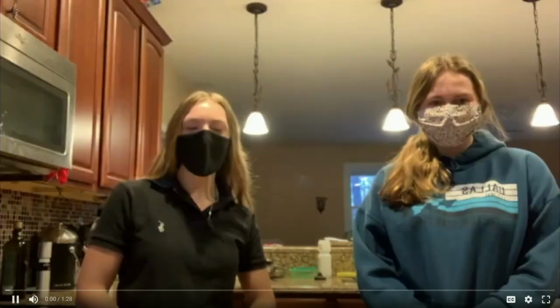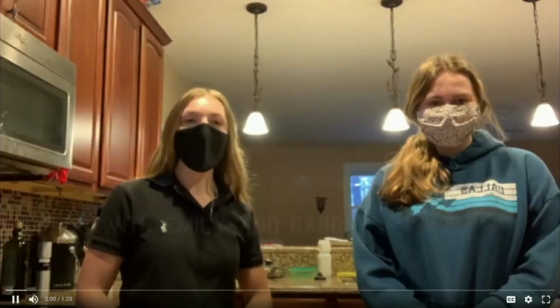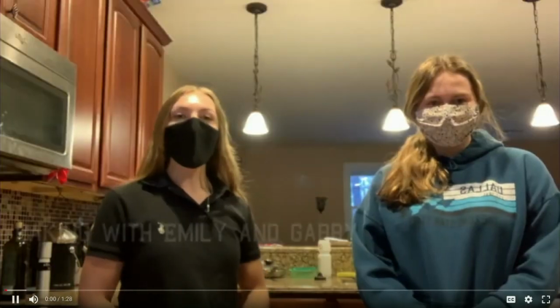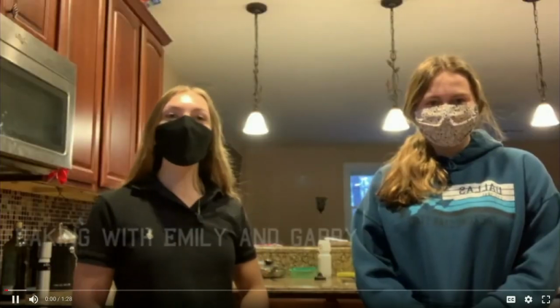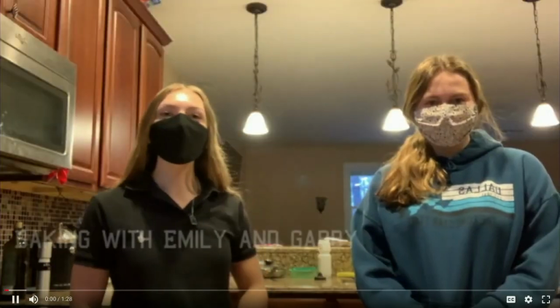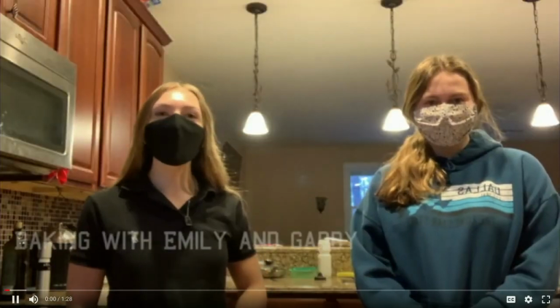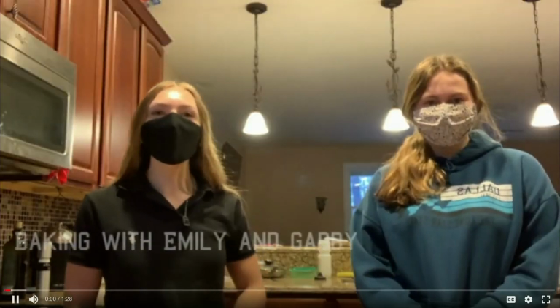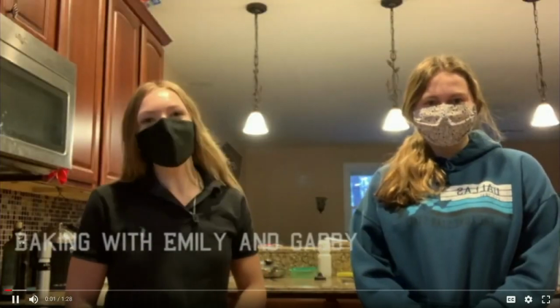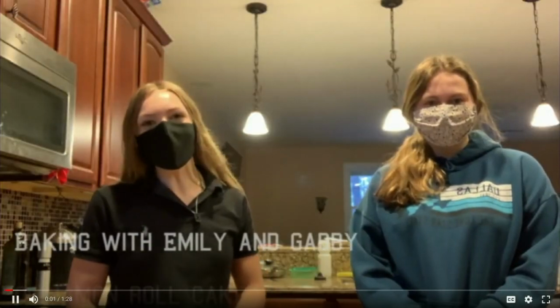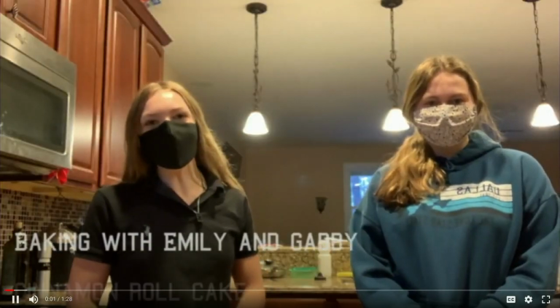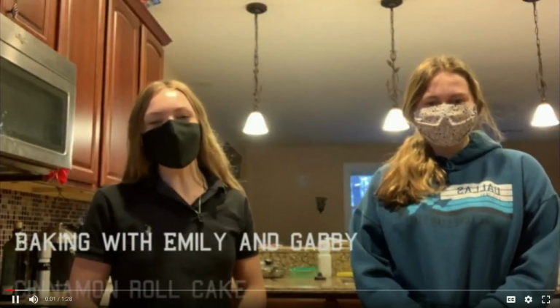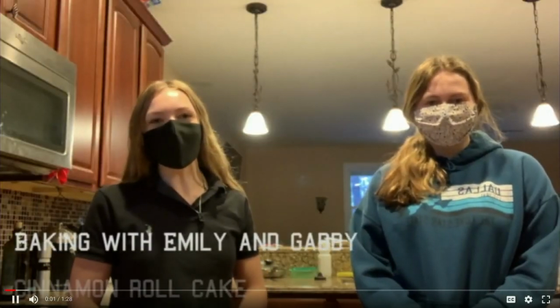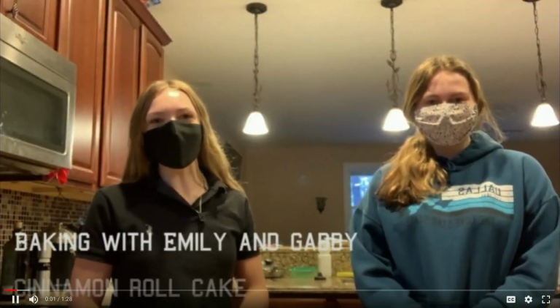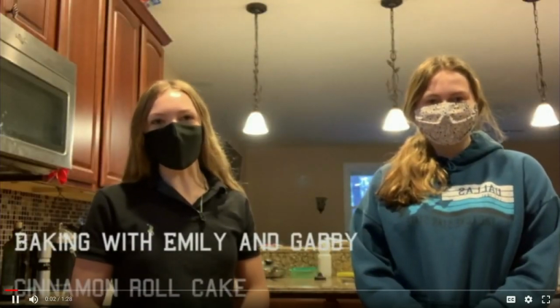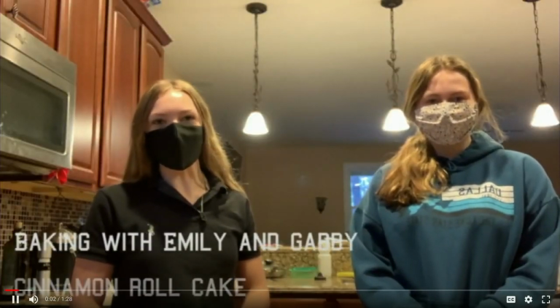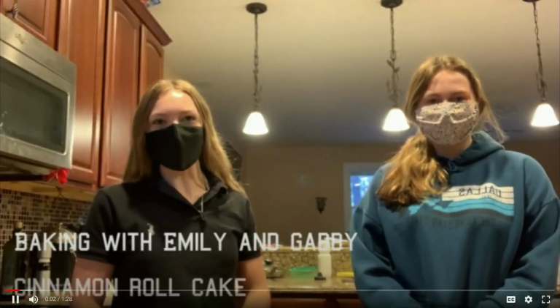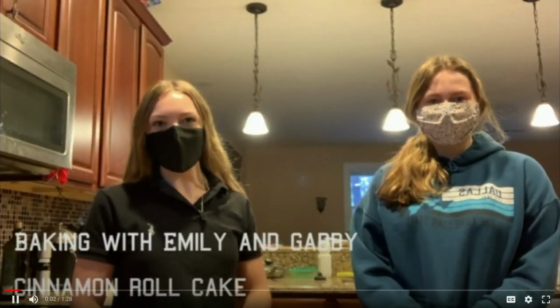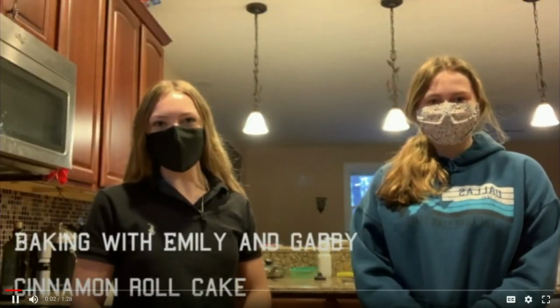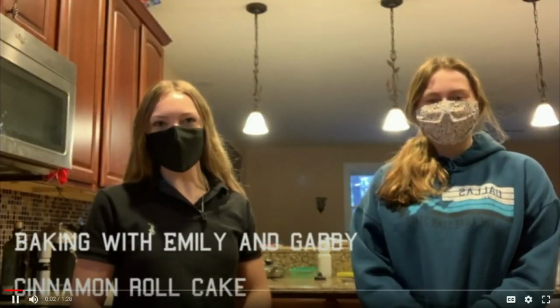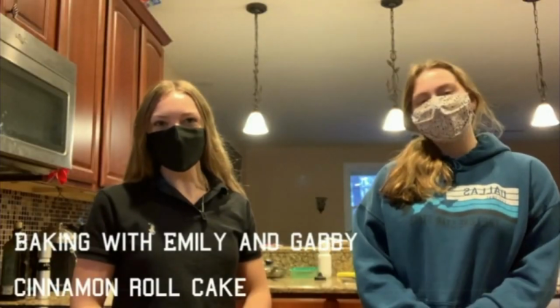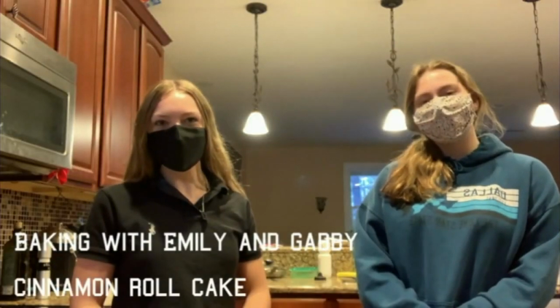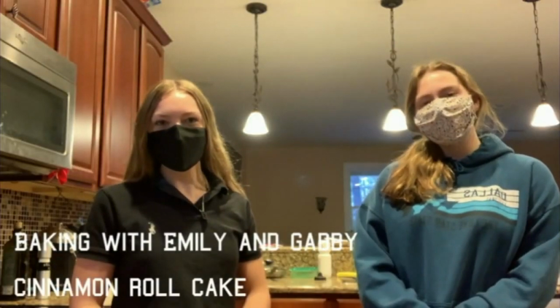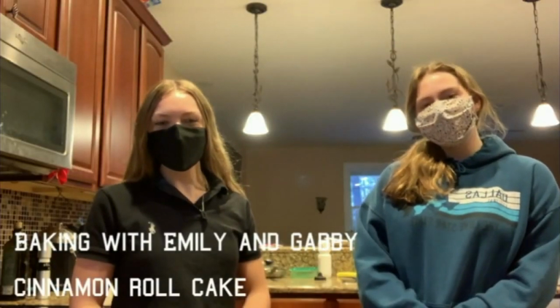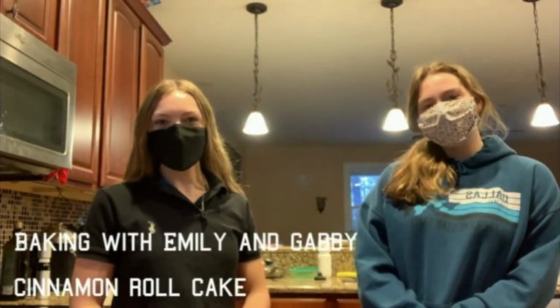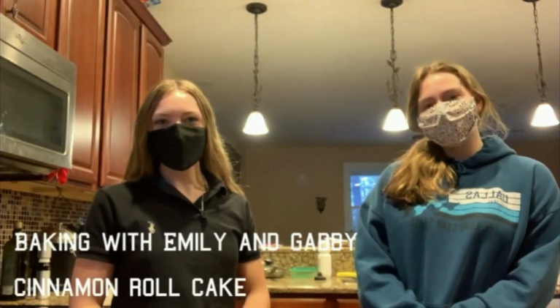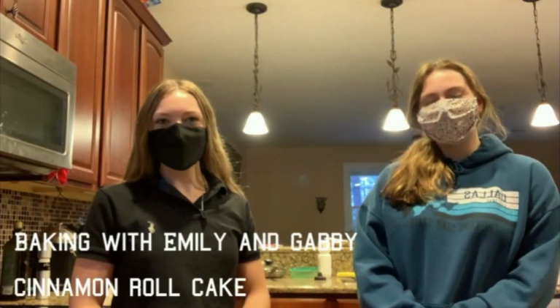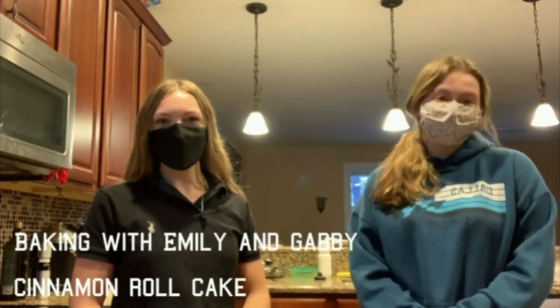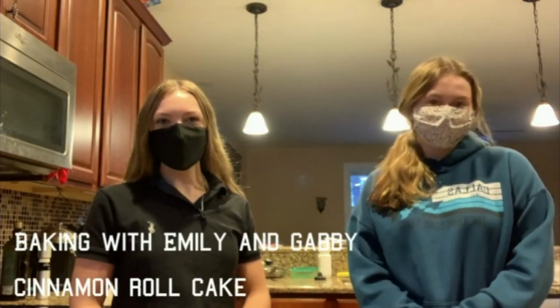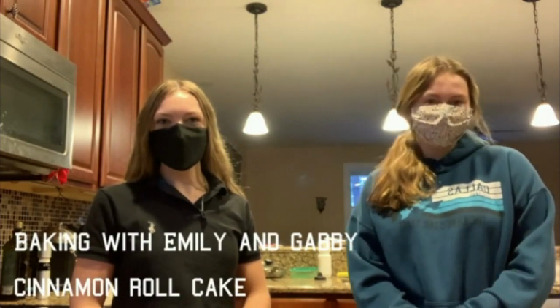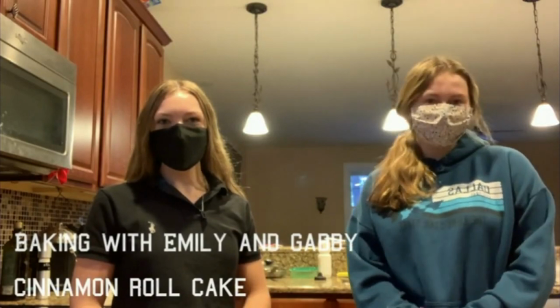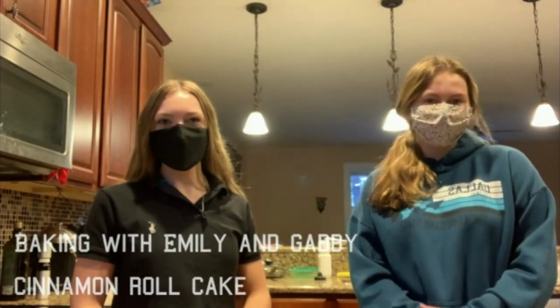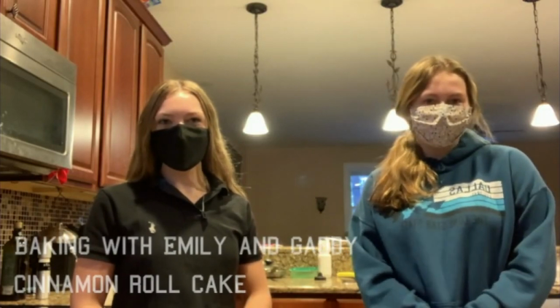Hi everyone! Welcome to Baking with Emily and Gabby. Today we'll be making a cinnamon roll cake.